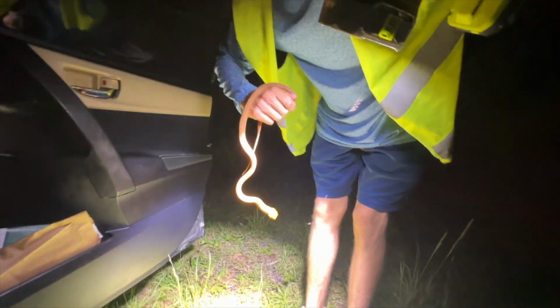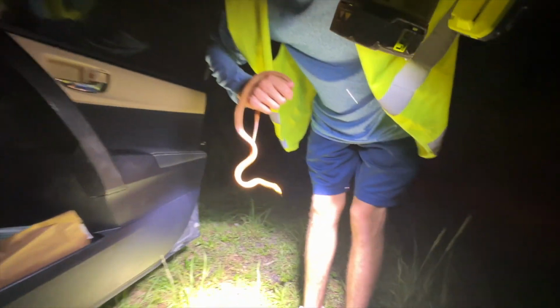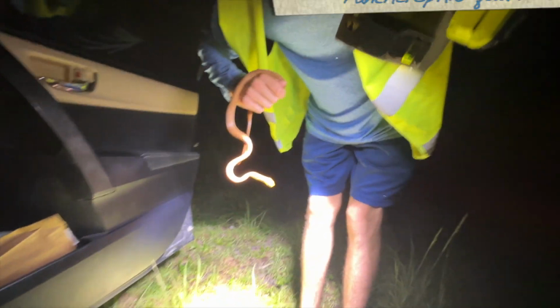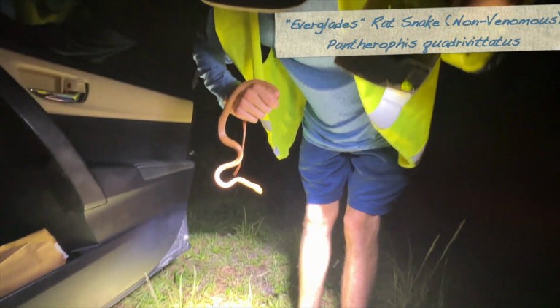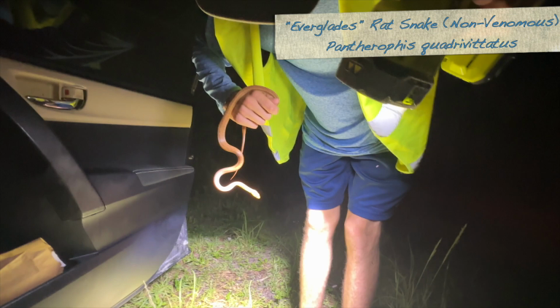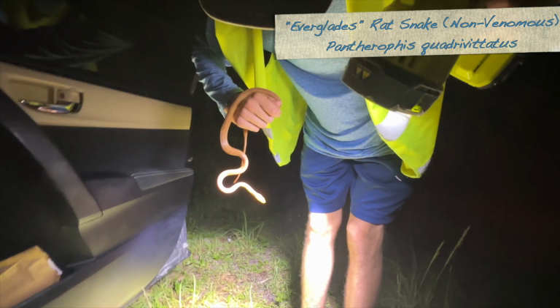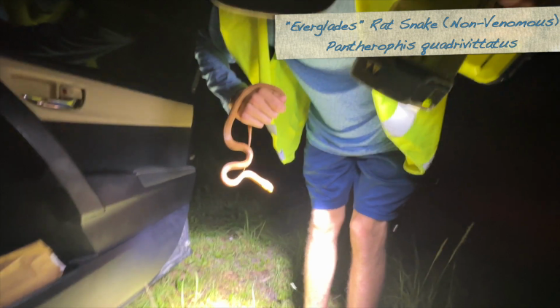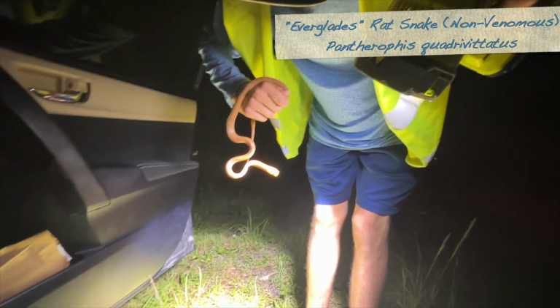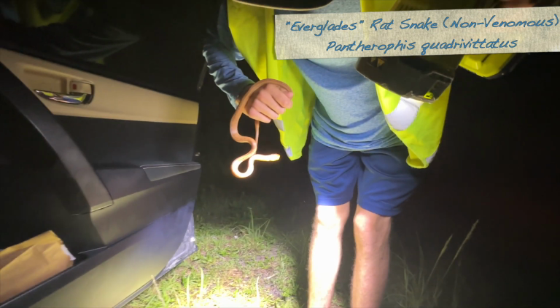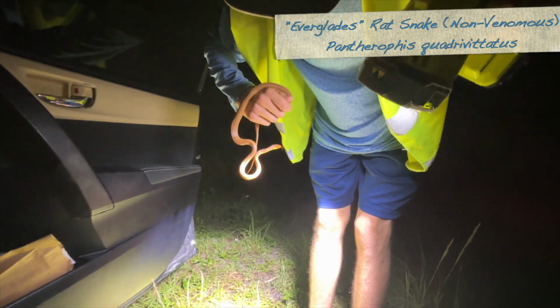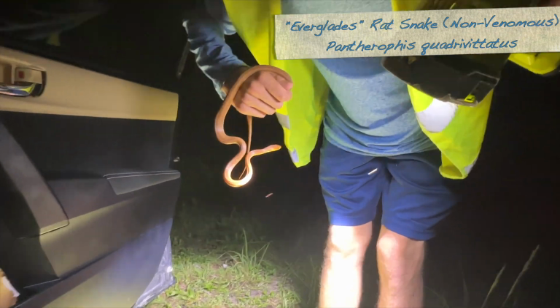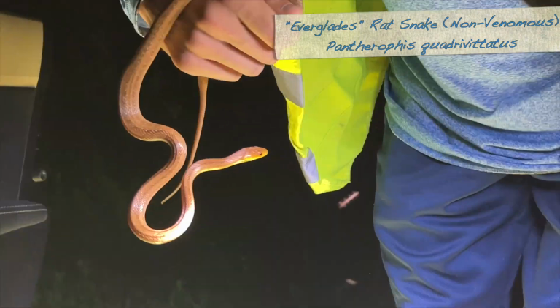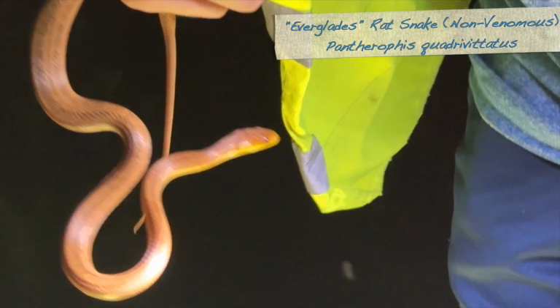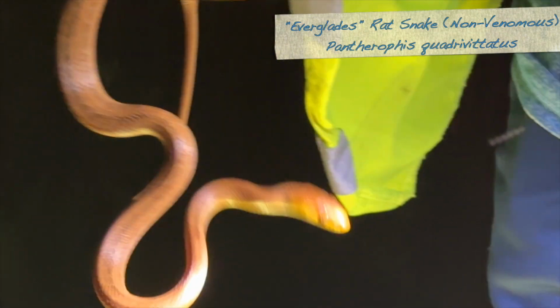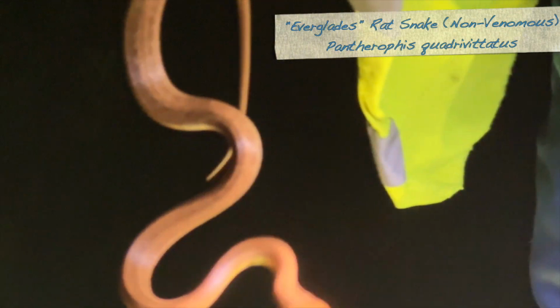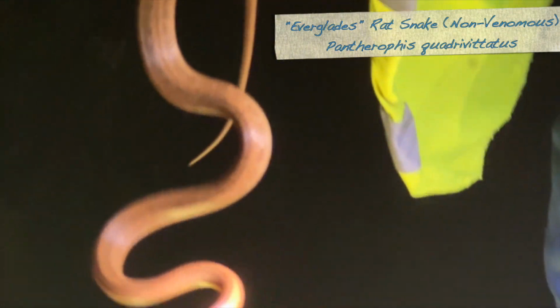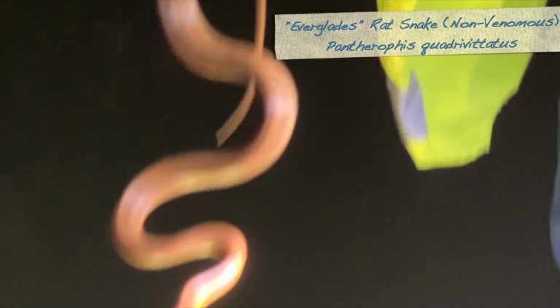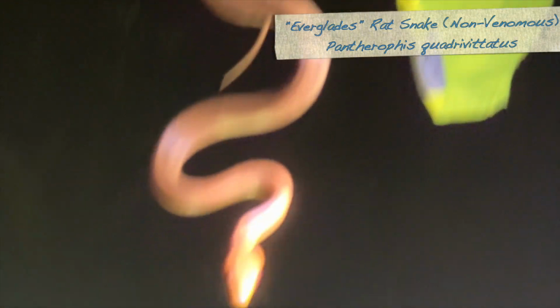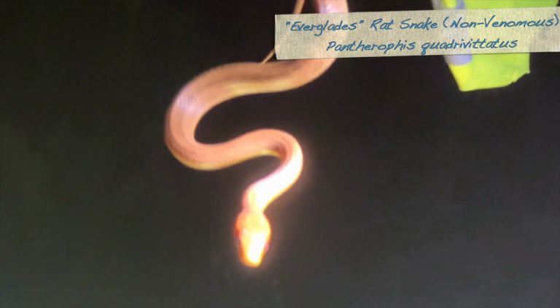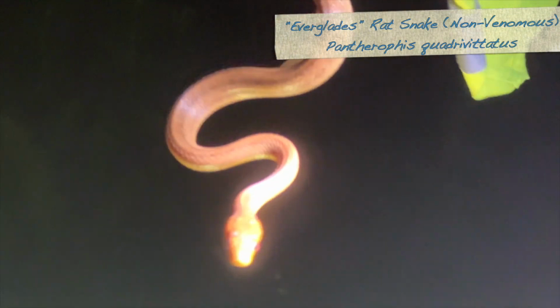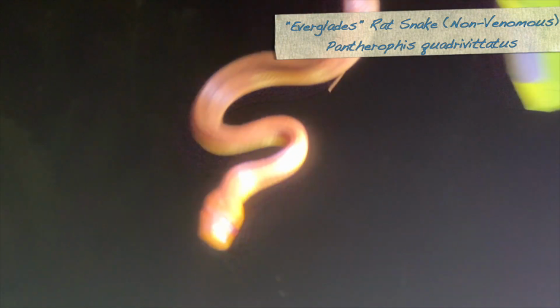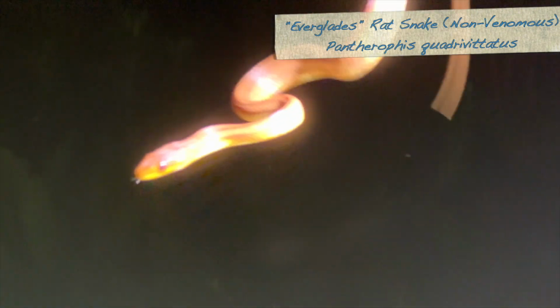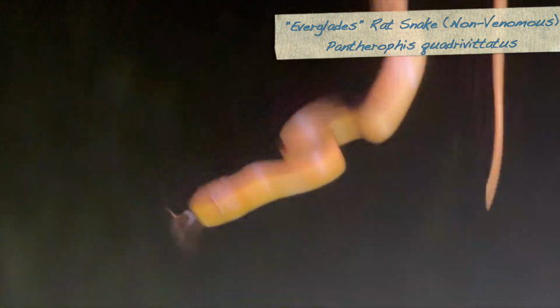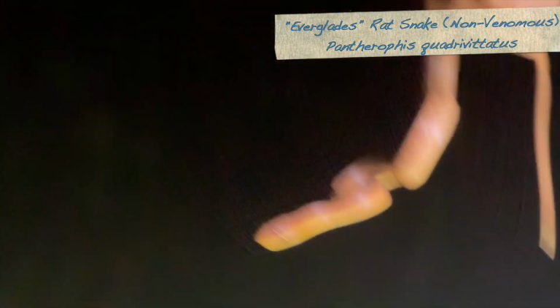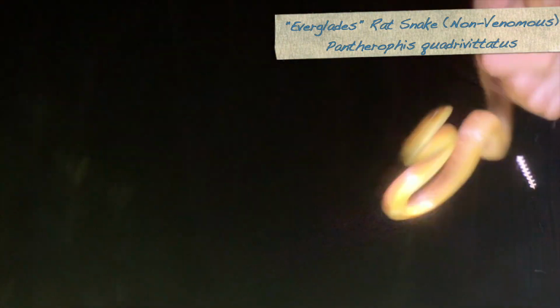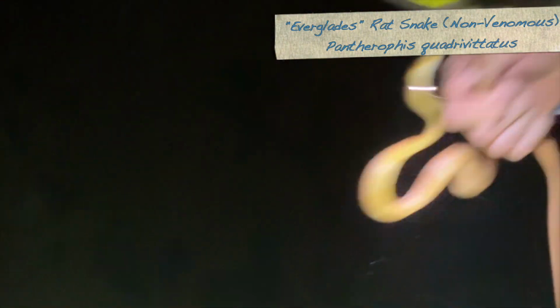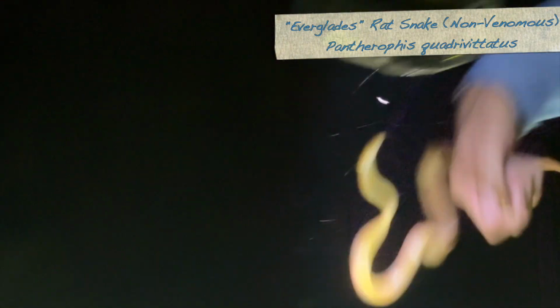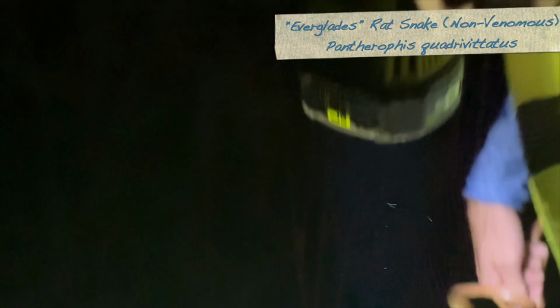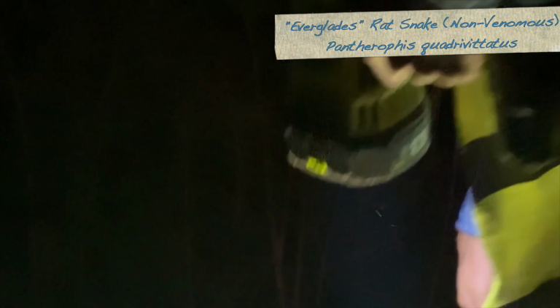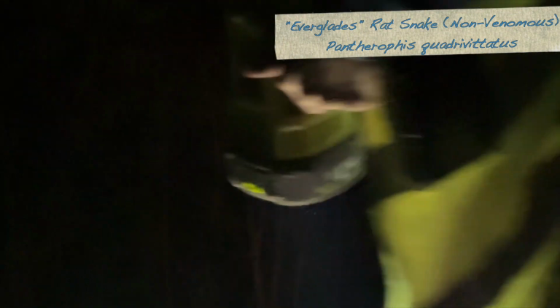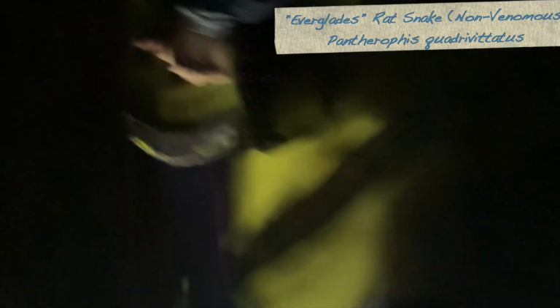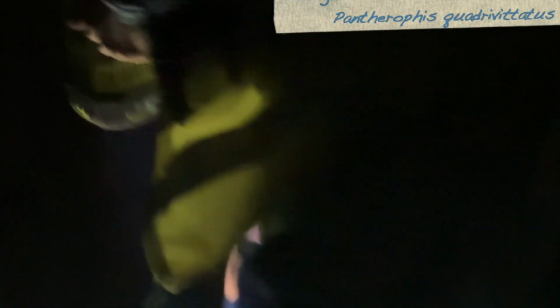Hello — beautiful Everglades rat snake. We can safely cross the road.